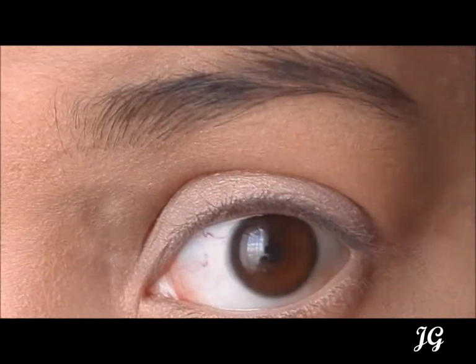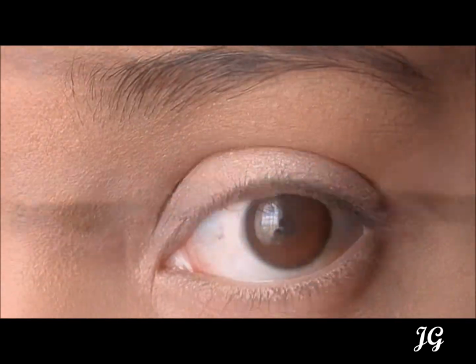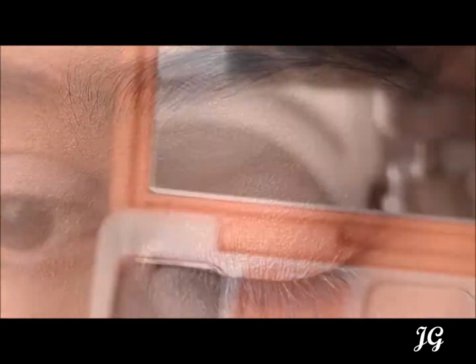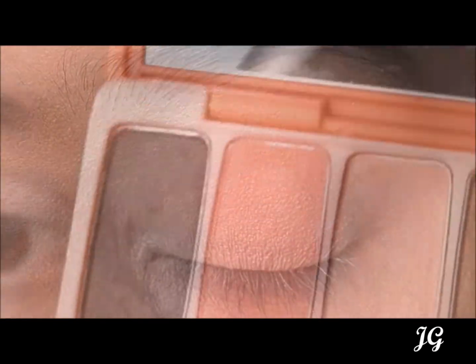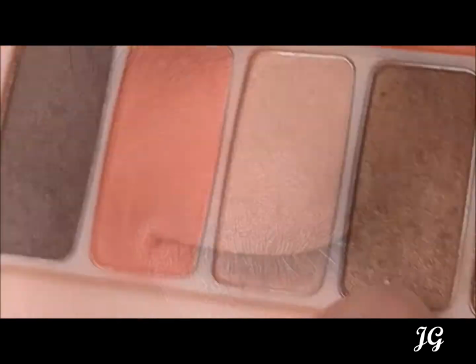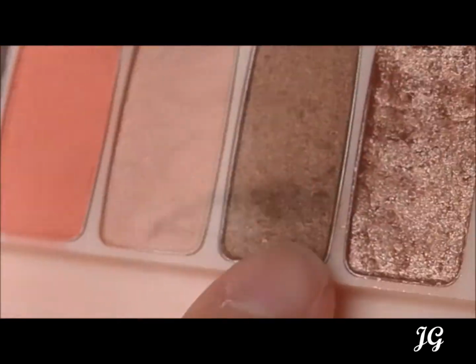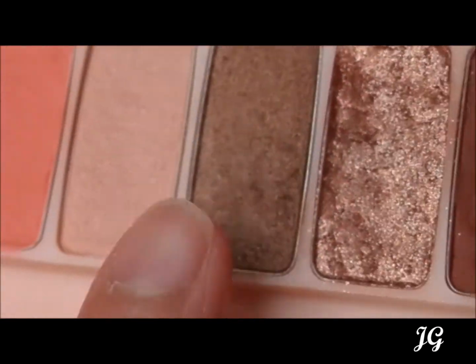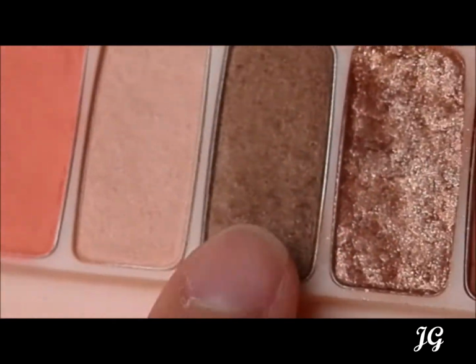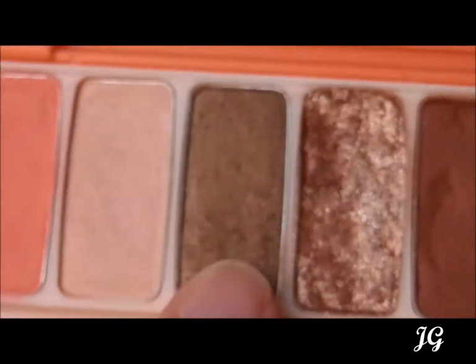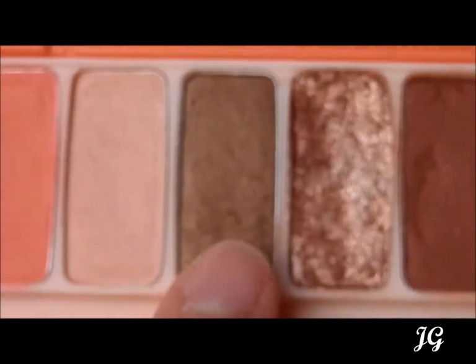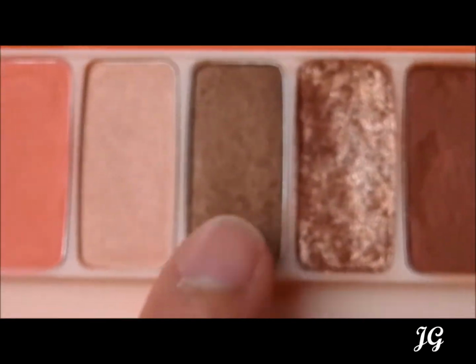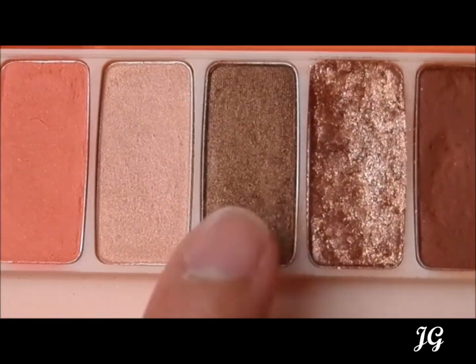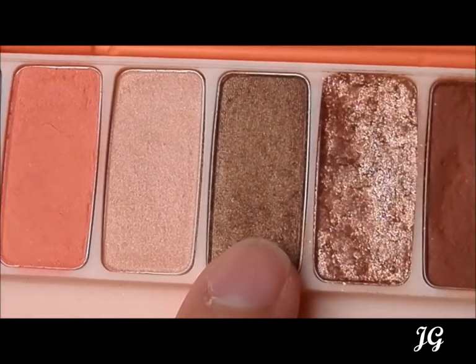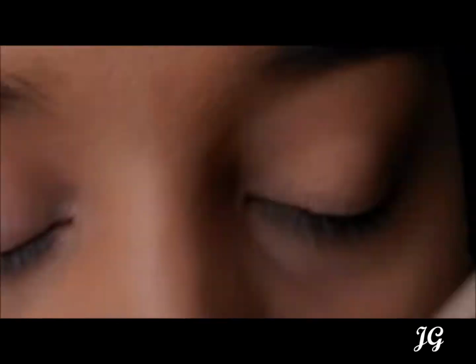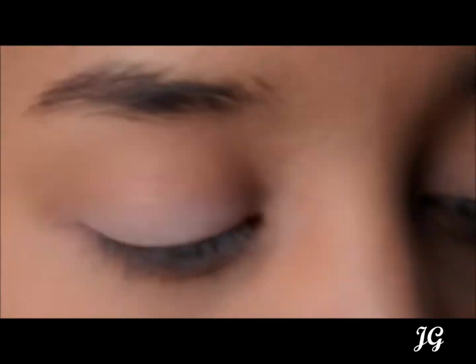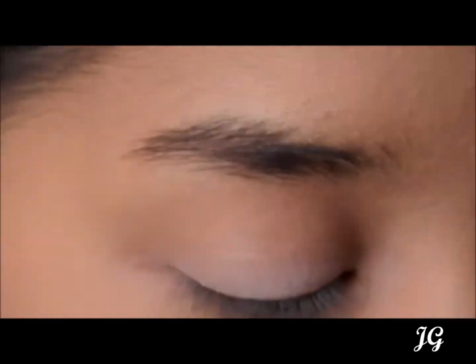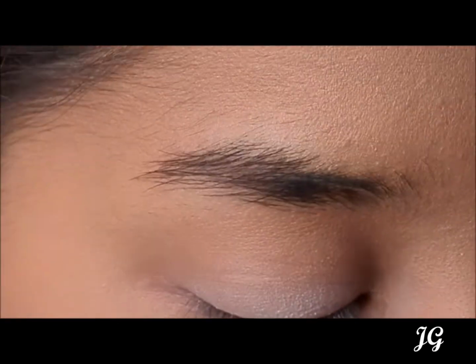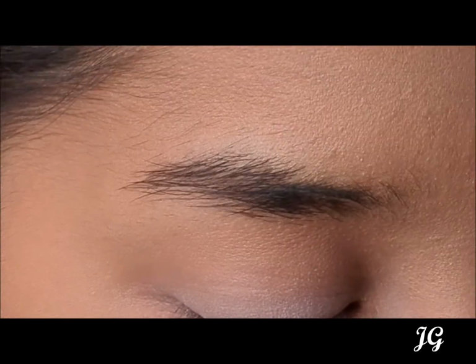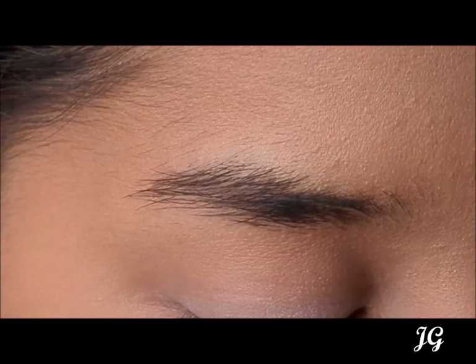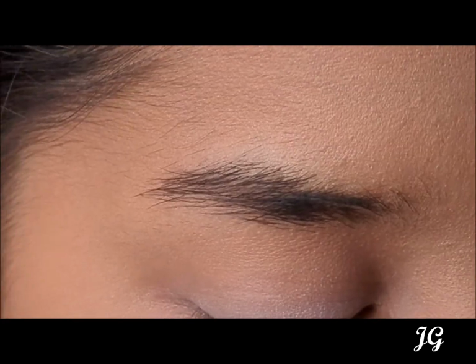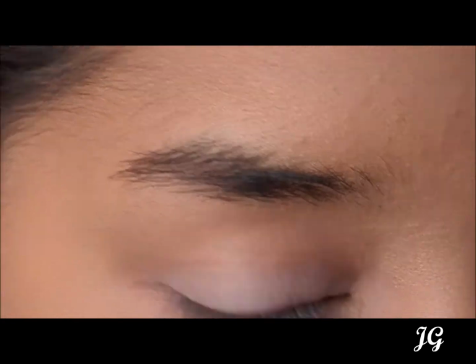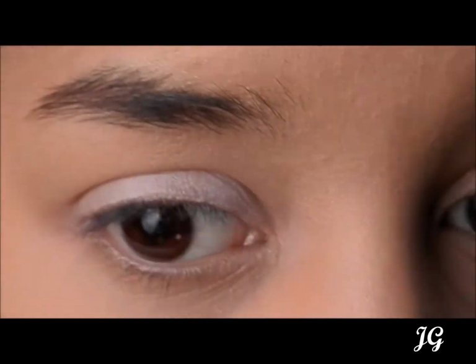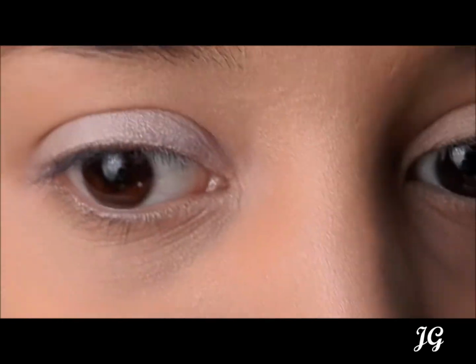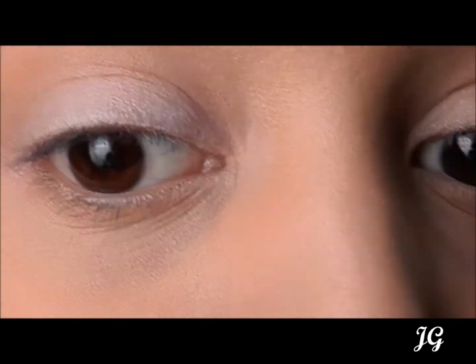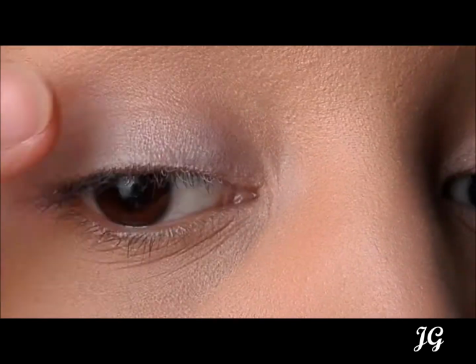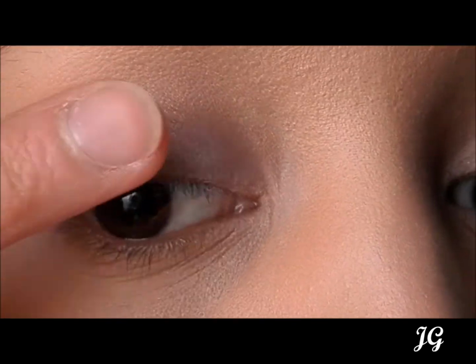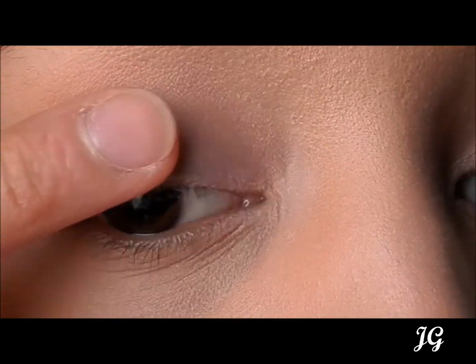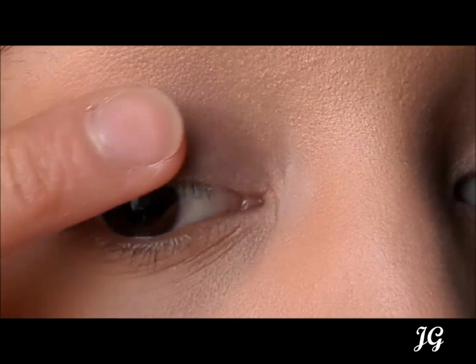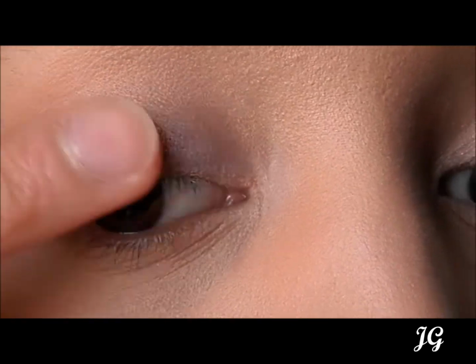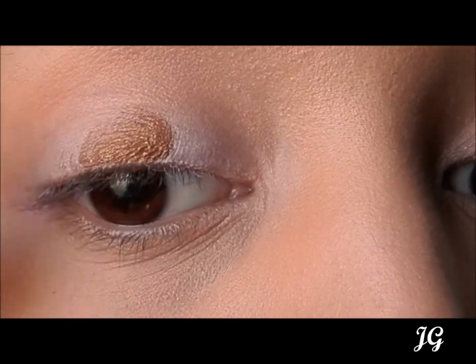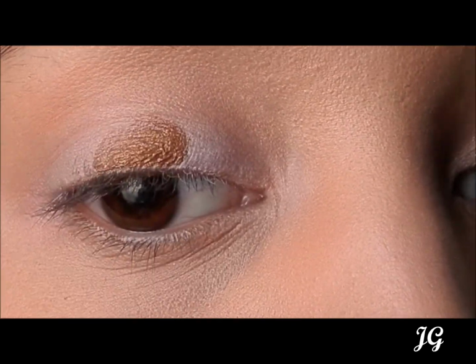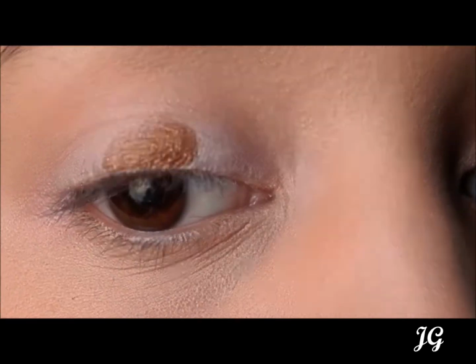The fourth shade is a khaki brown and golden shade. It's a shimmery shadow and offers great pigmentation.